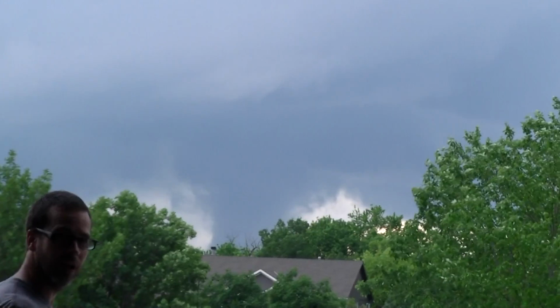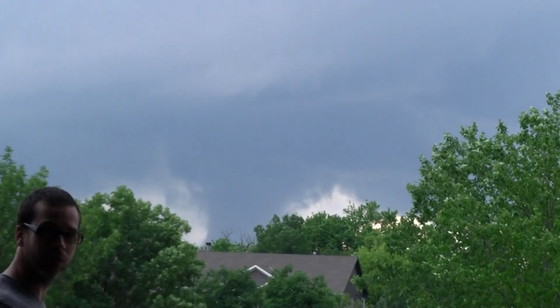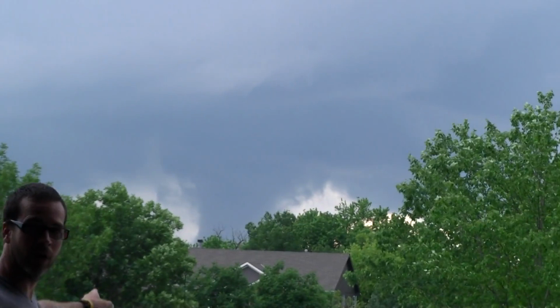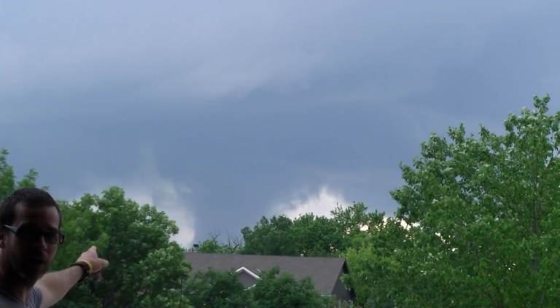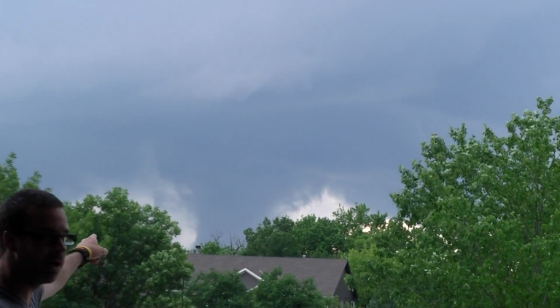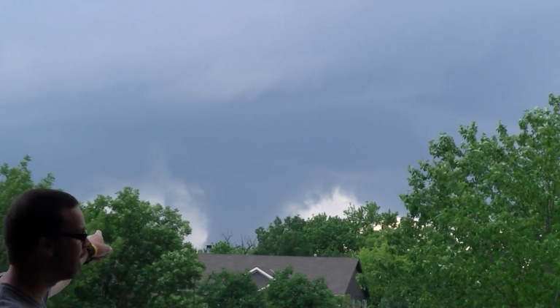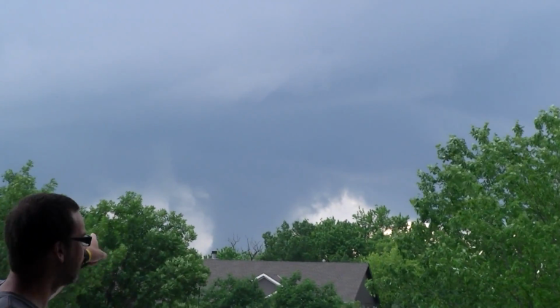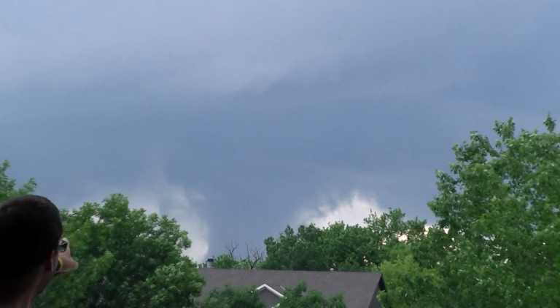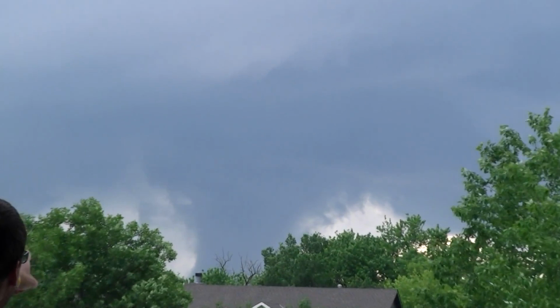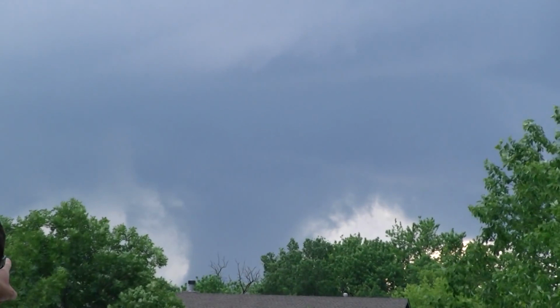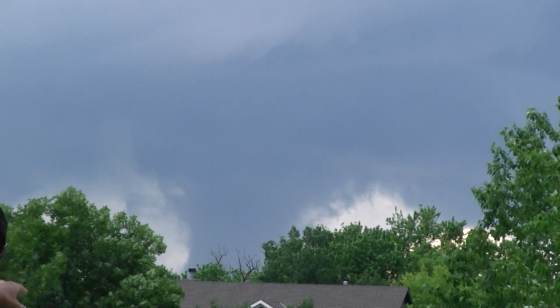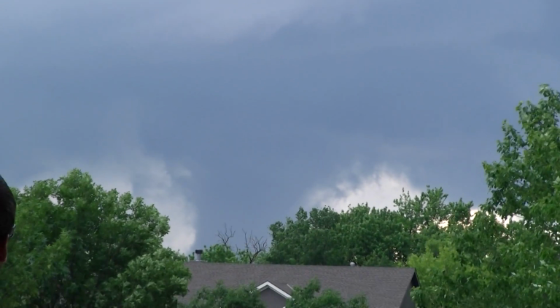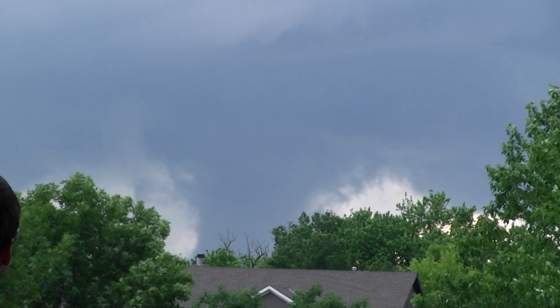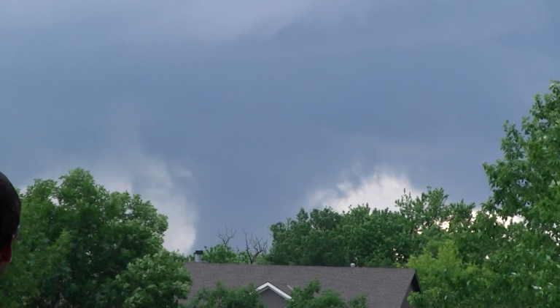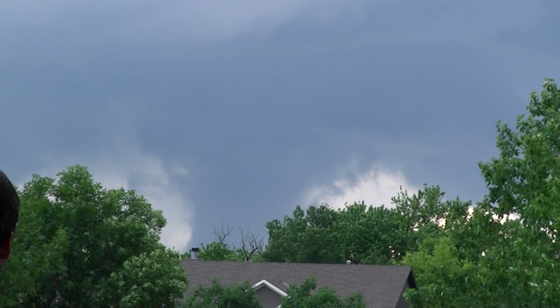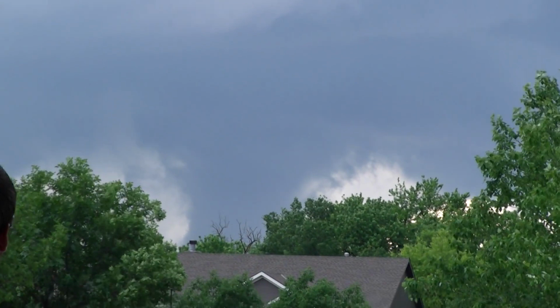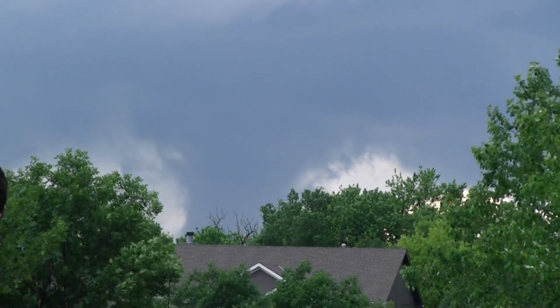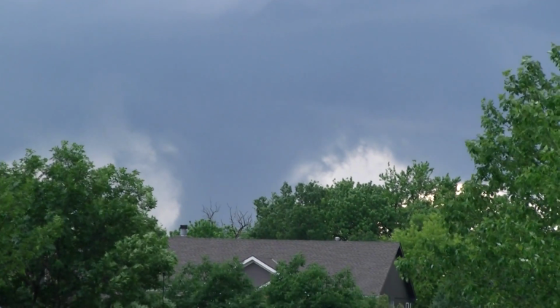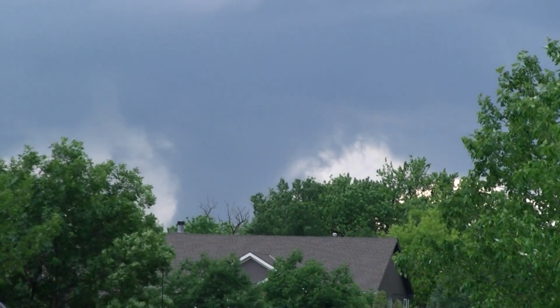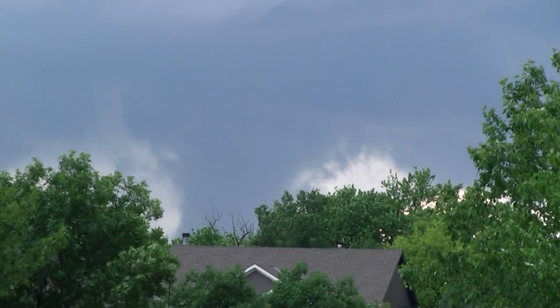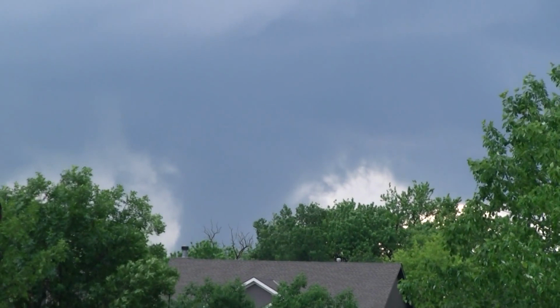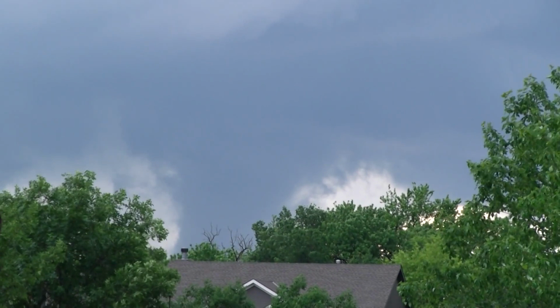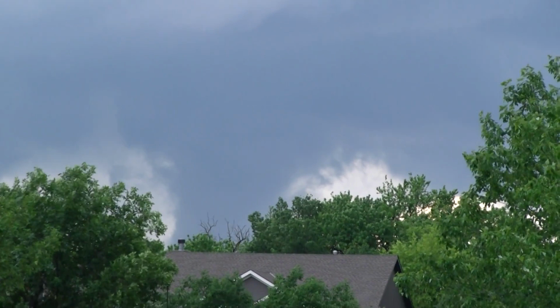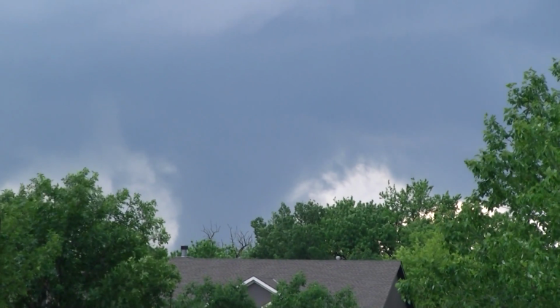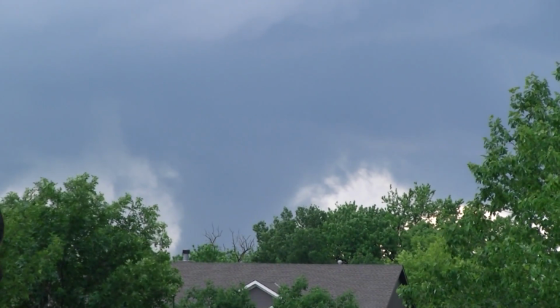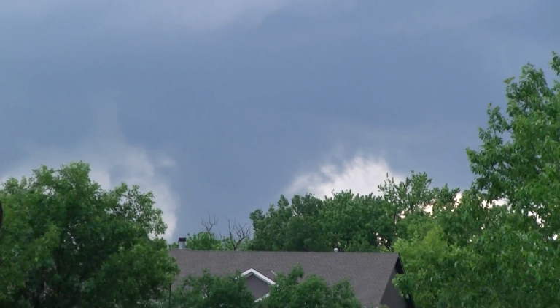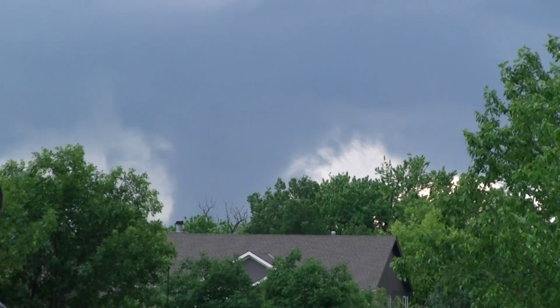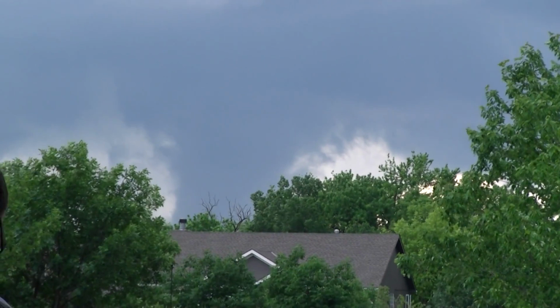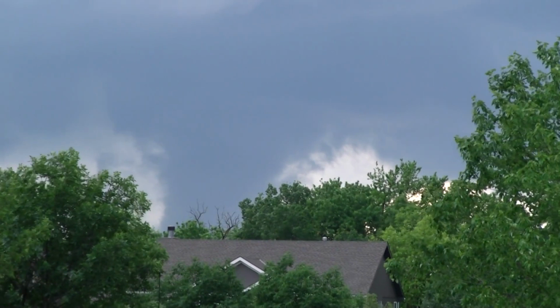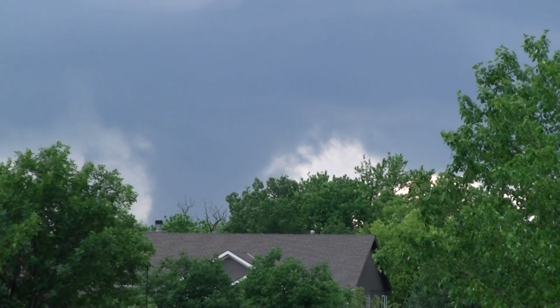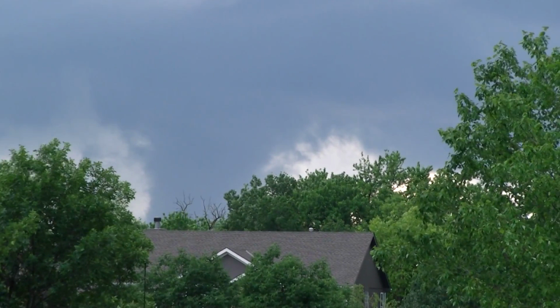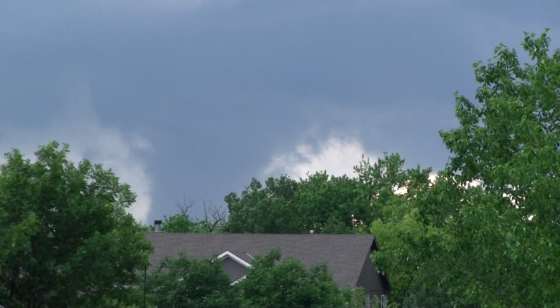There's a tornado right here! Oh my god, it's coming right at us.